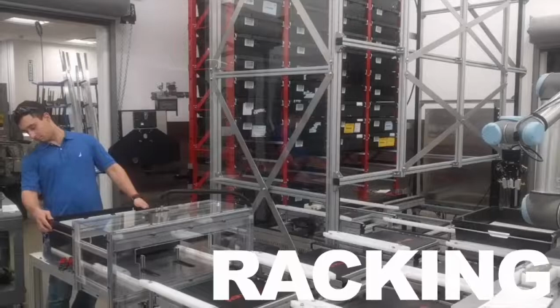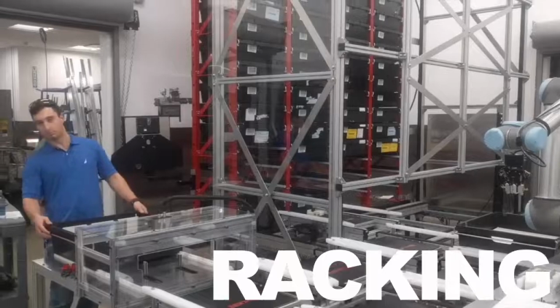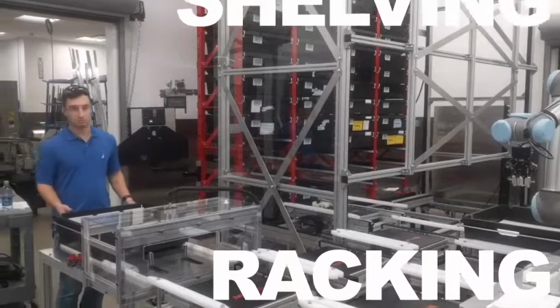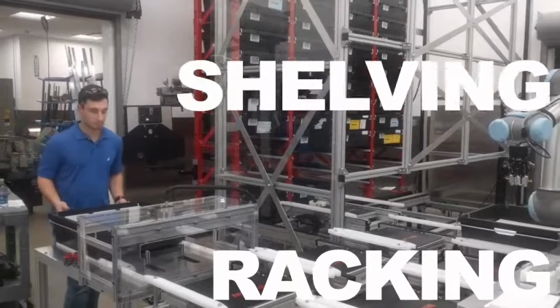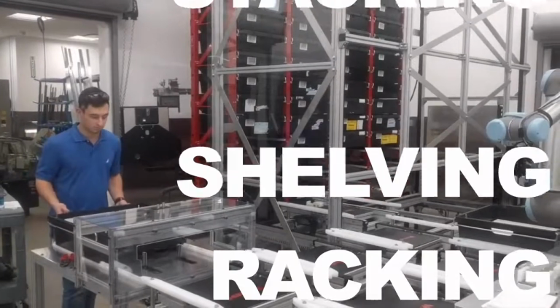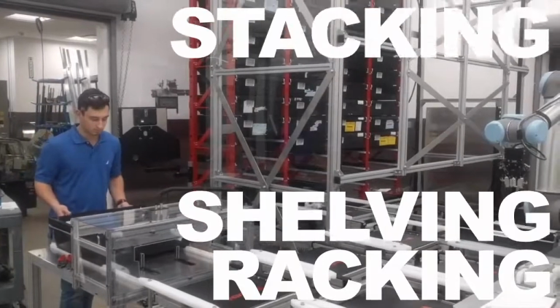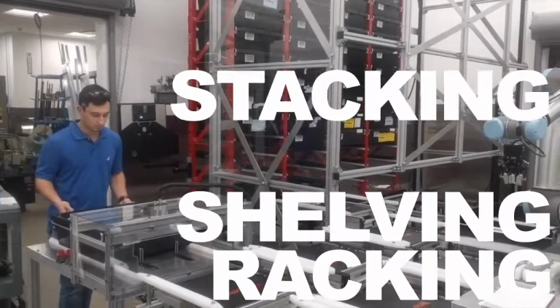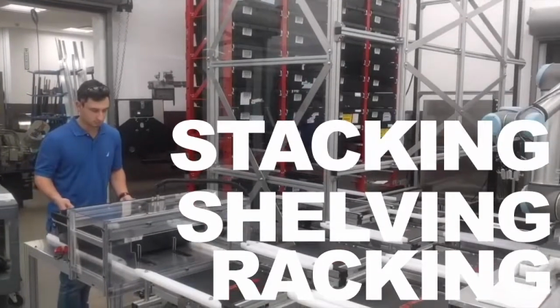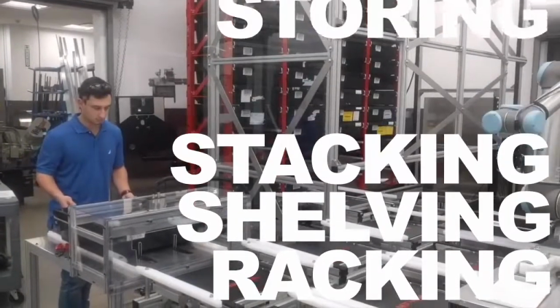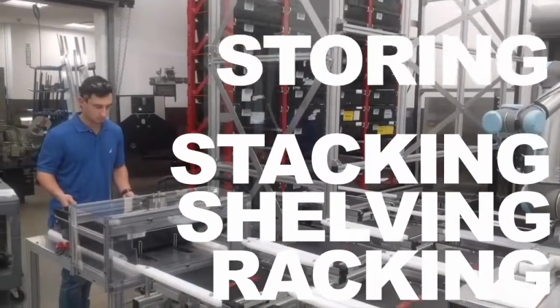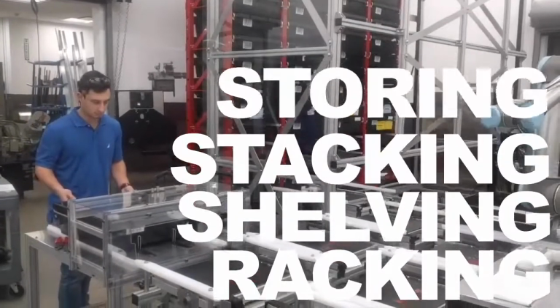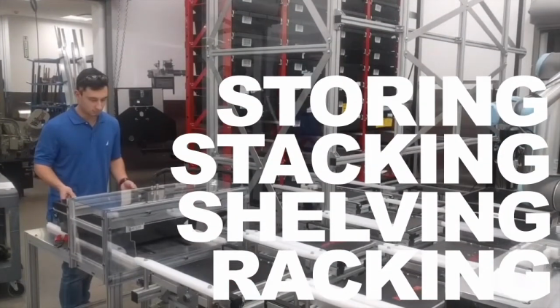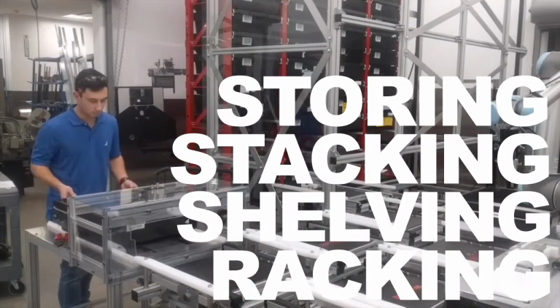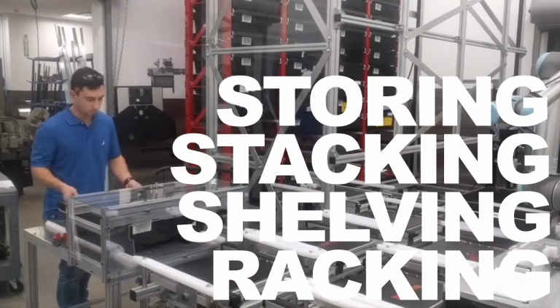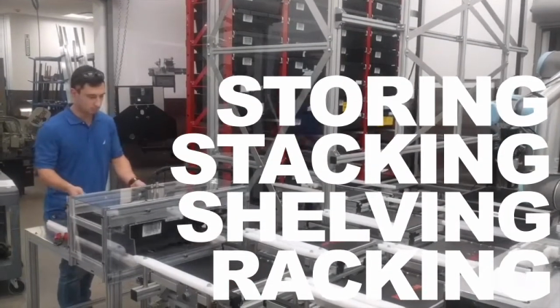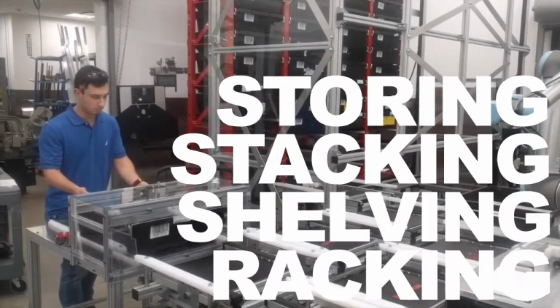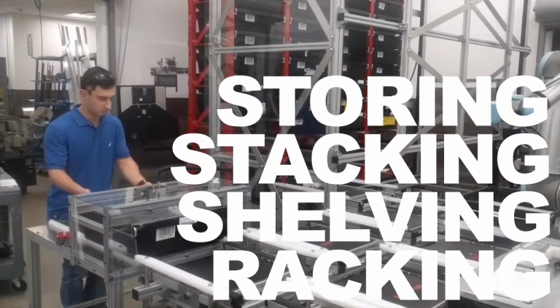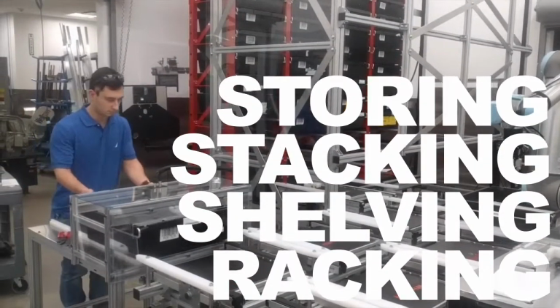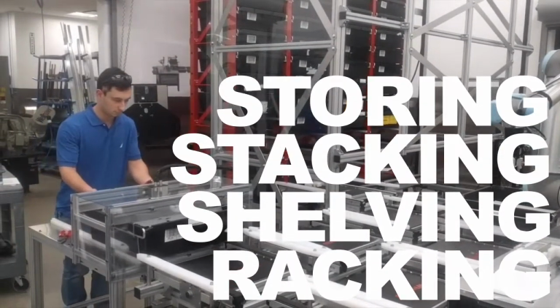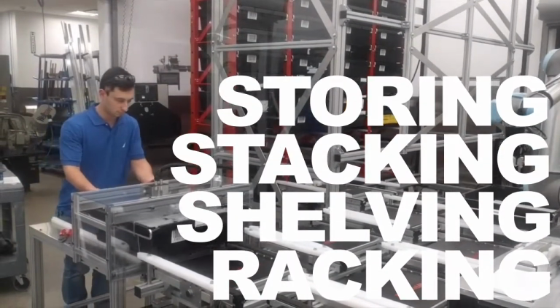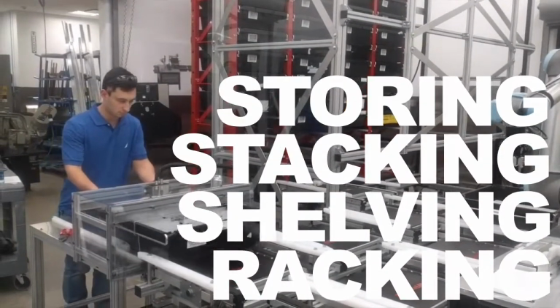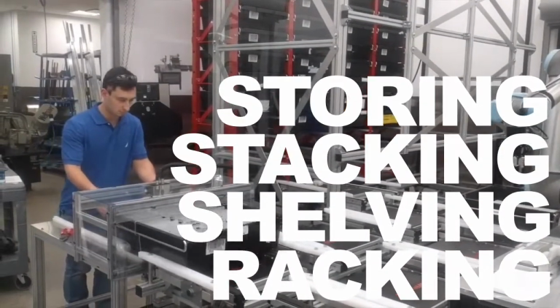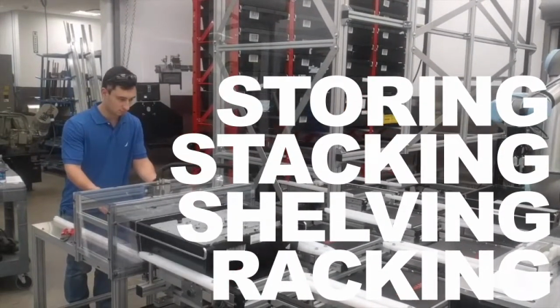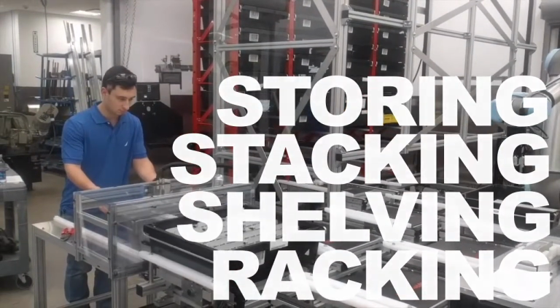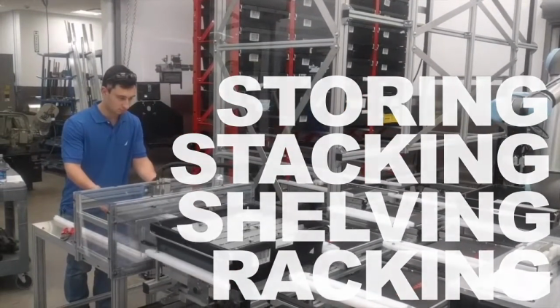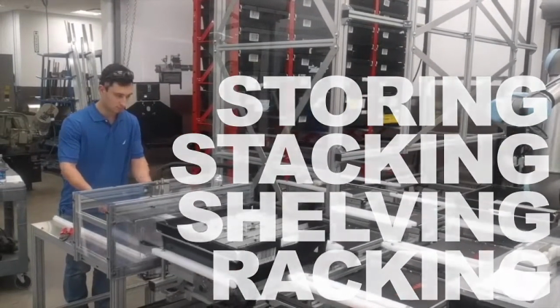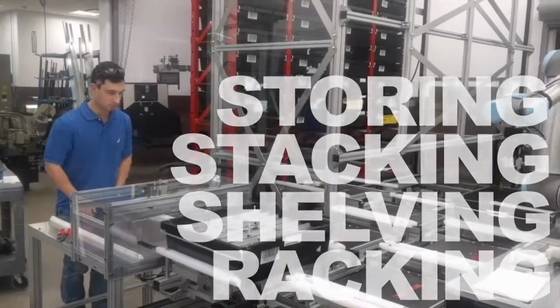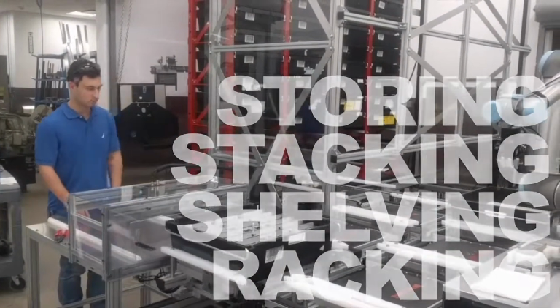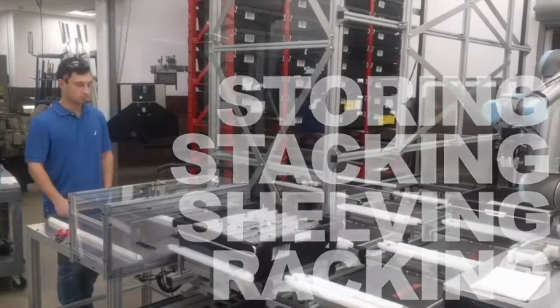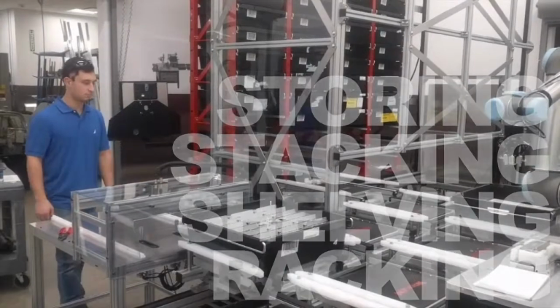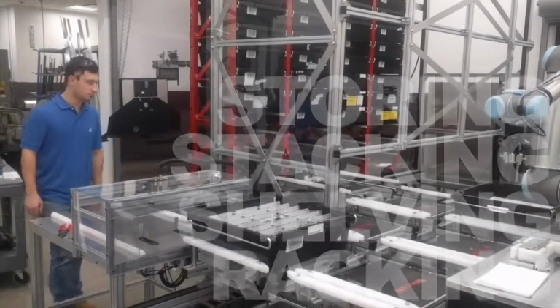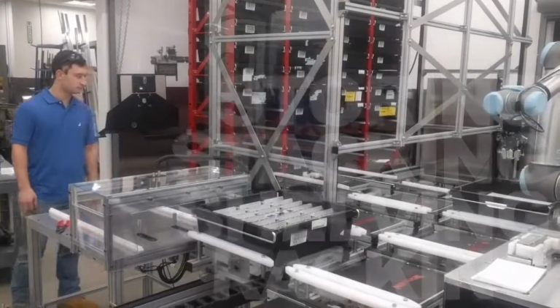Racking, shelving, stacking, storing — if an operation calls for it, there are a lot of ways to accomplish this process.